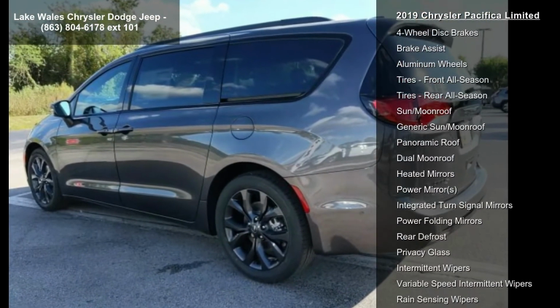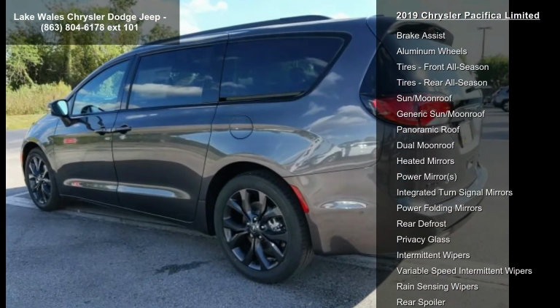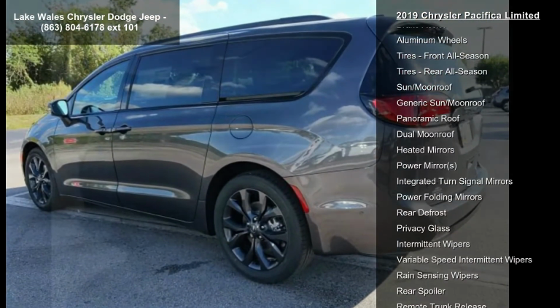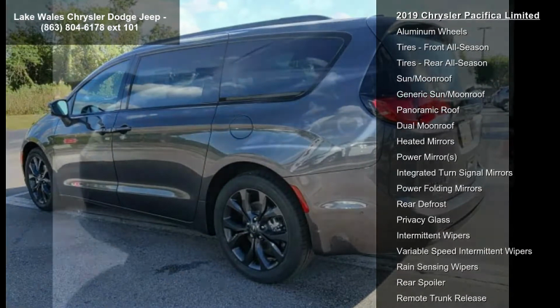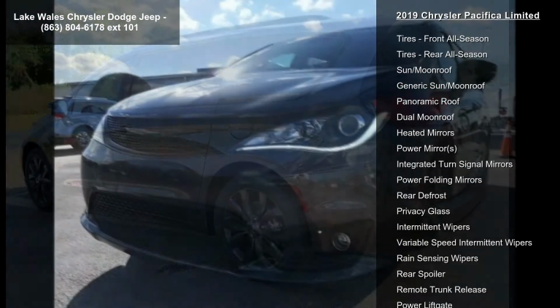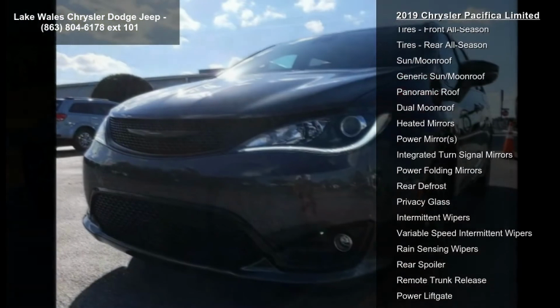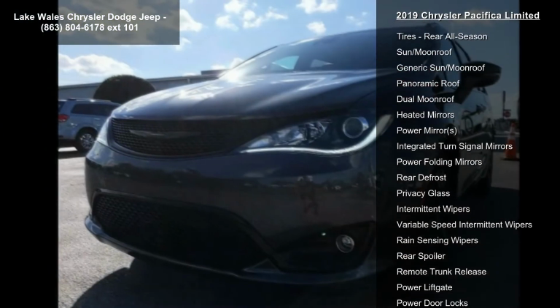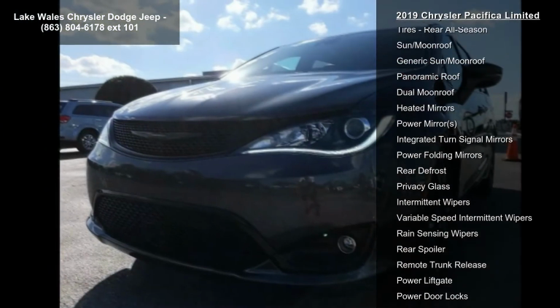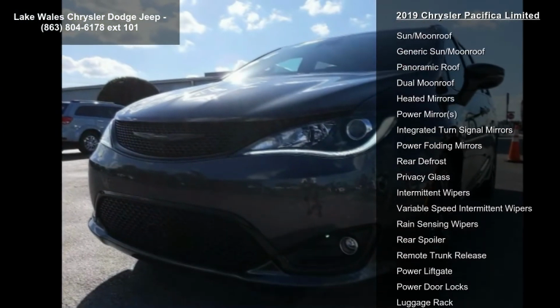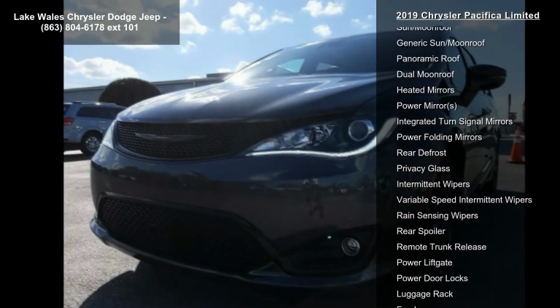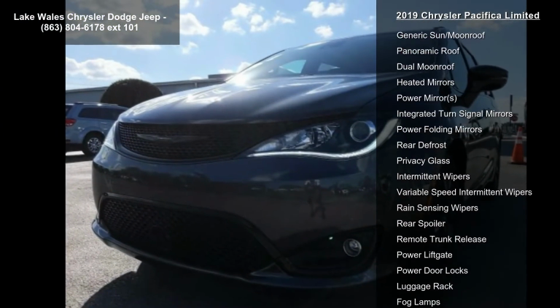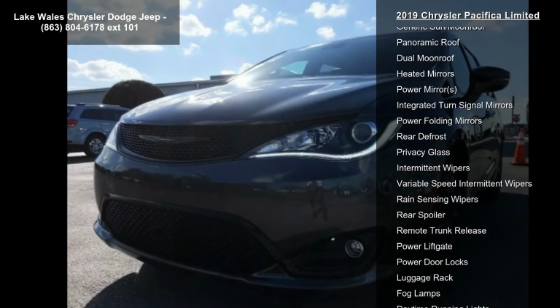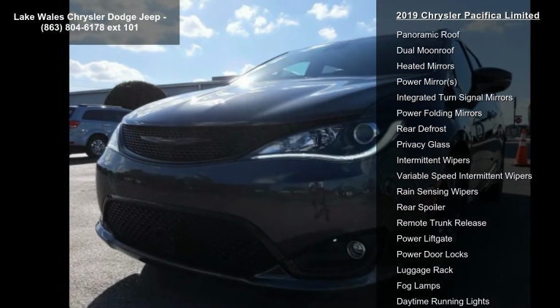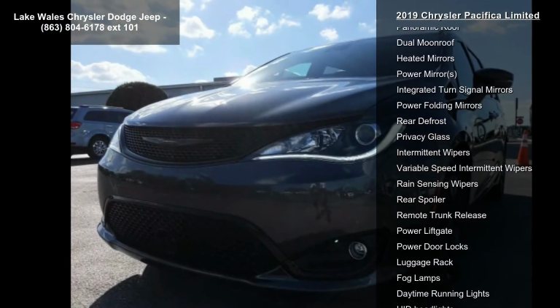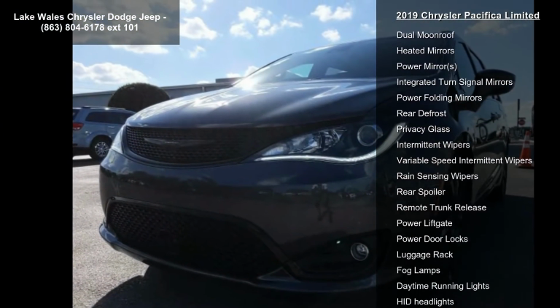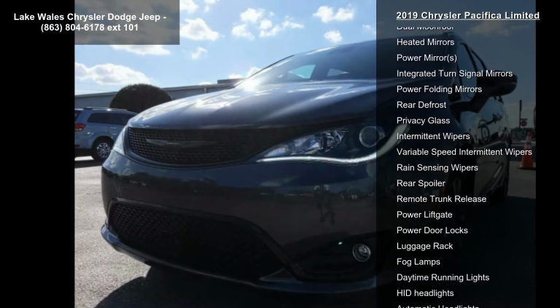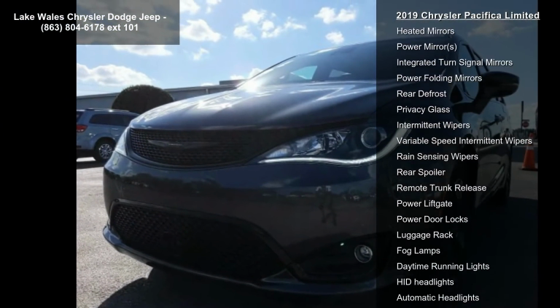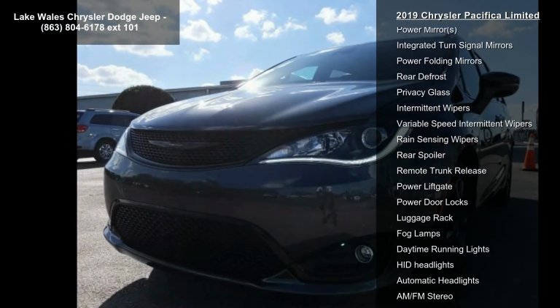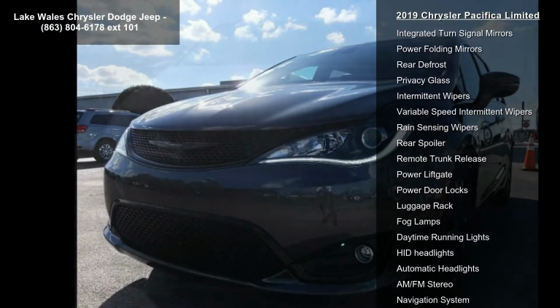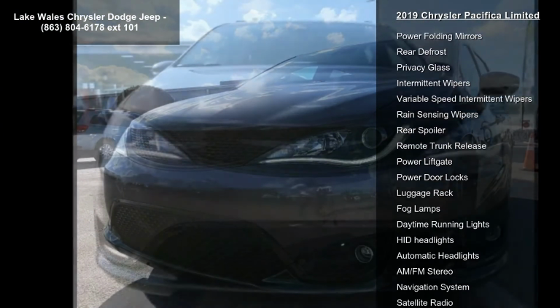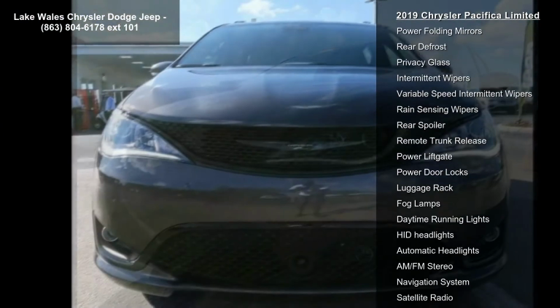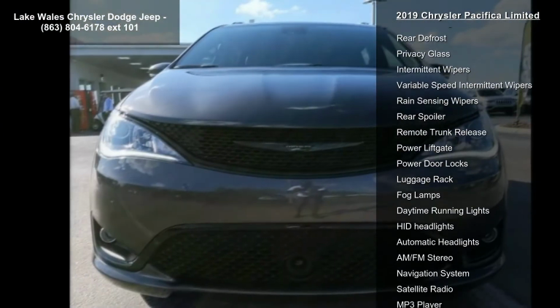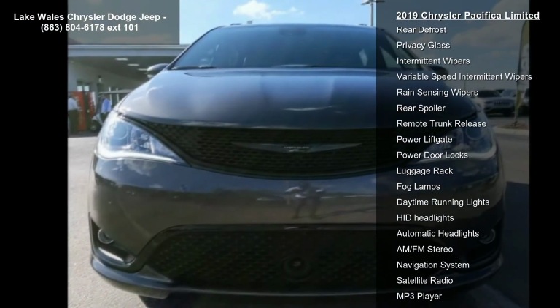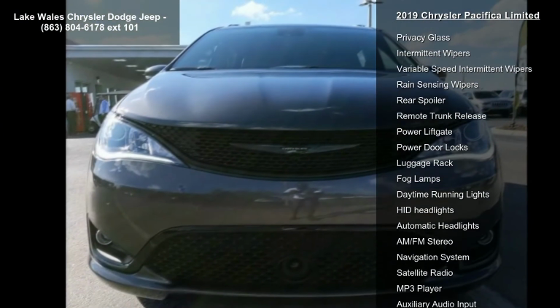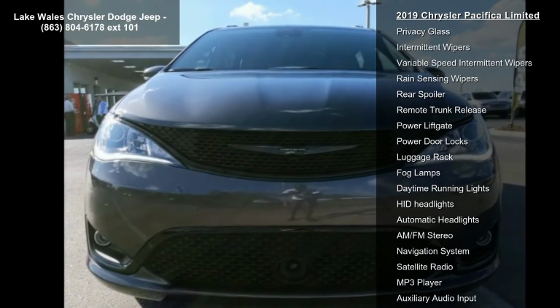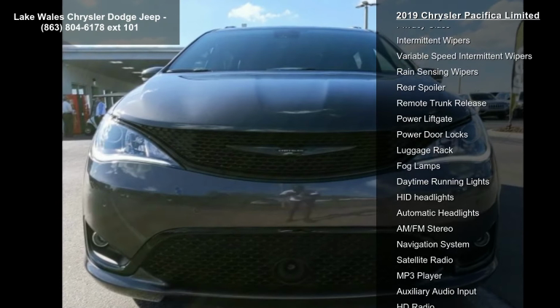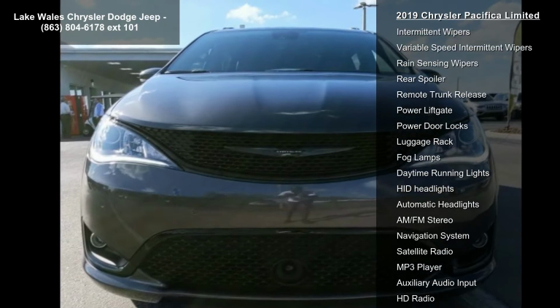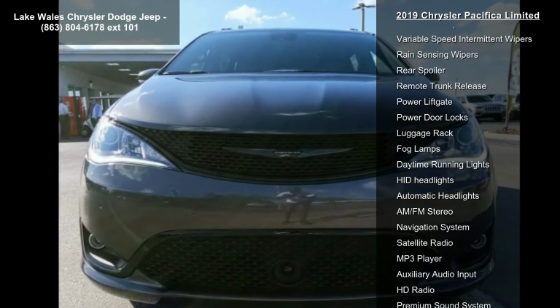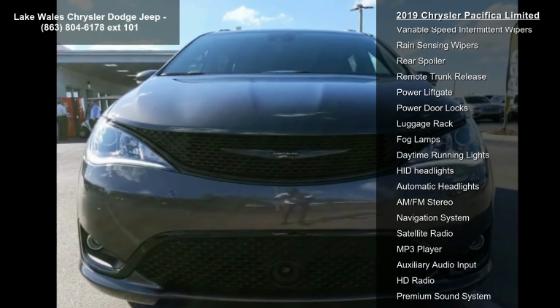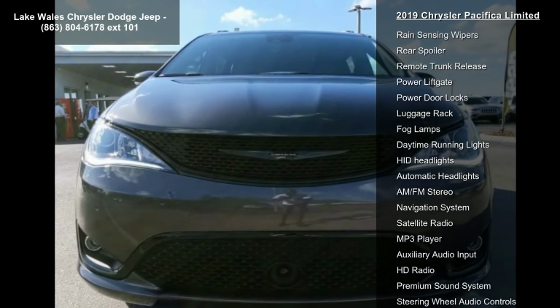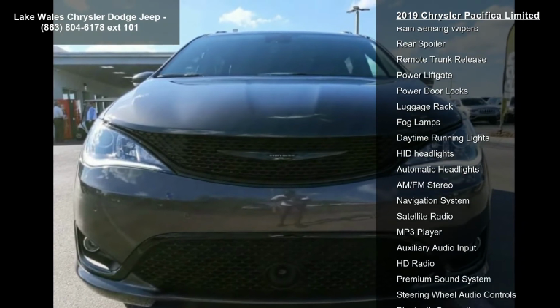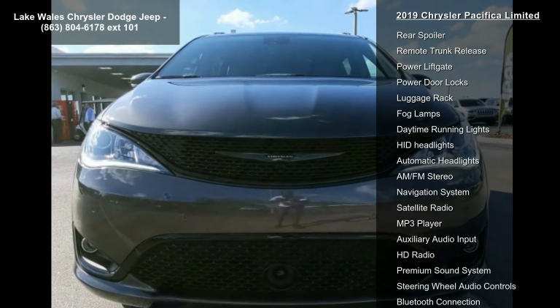Transmission: 9-speed 948TE Automatic. Tires: 245/50R20 VSW AS.